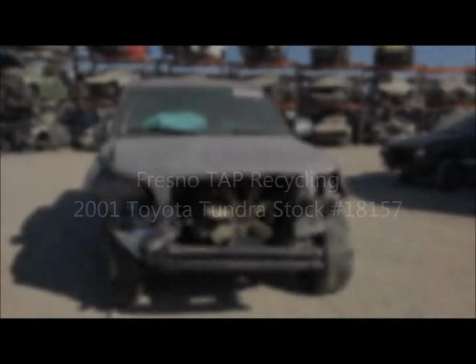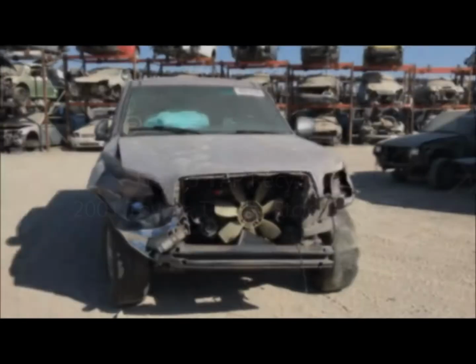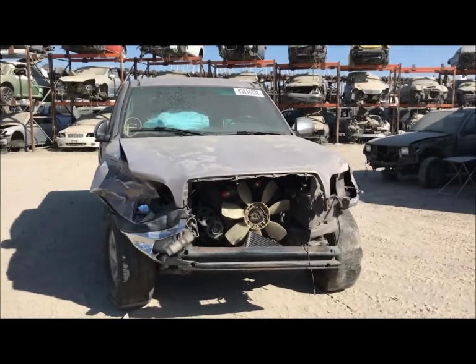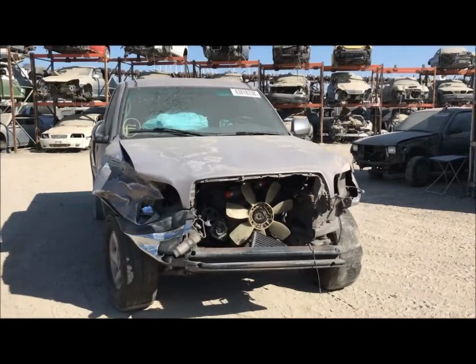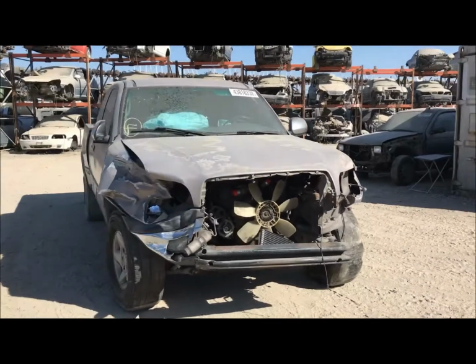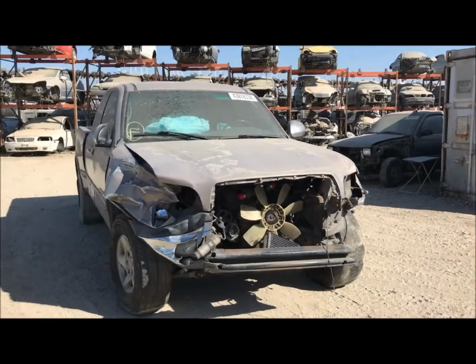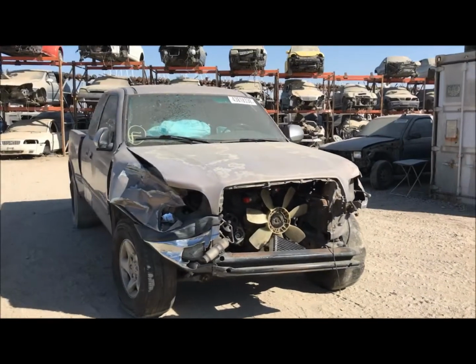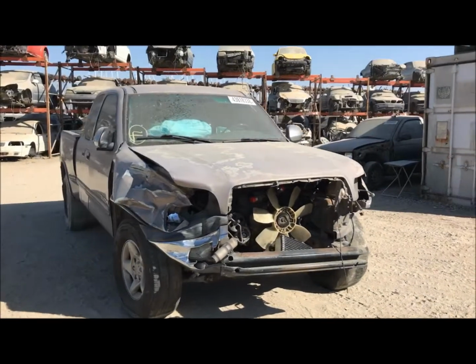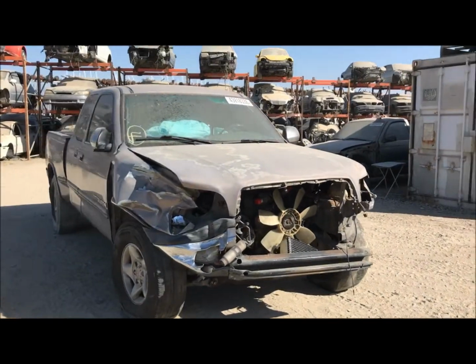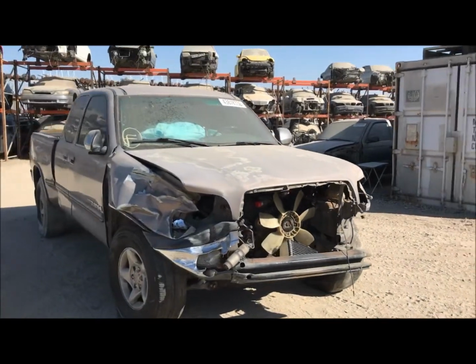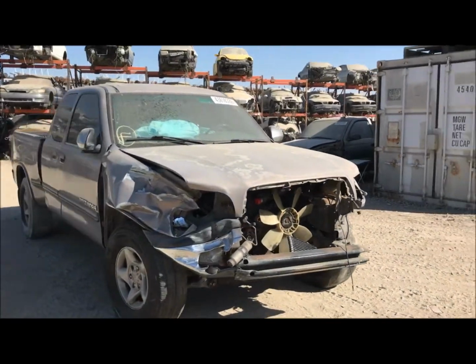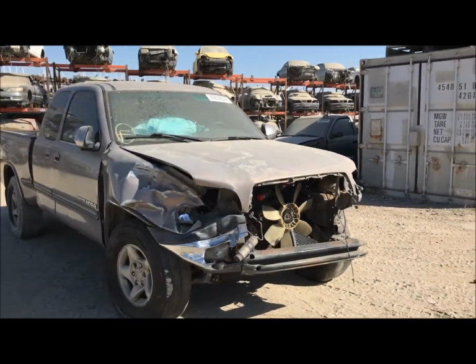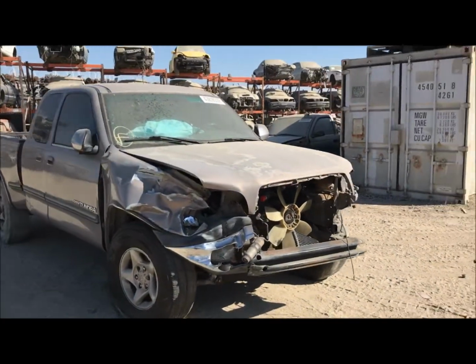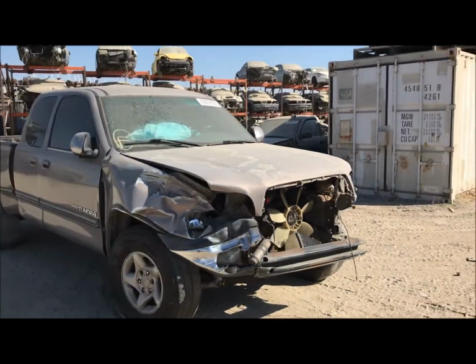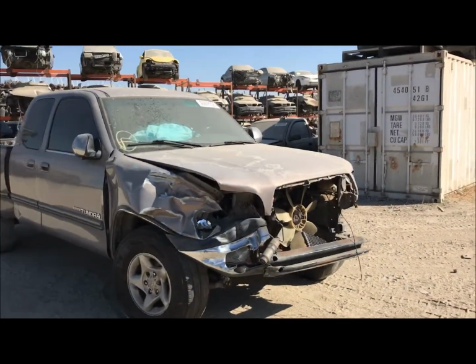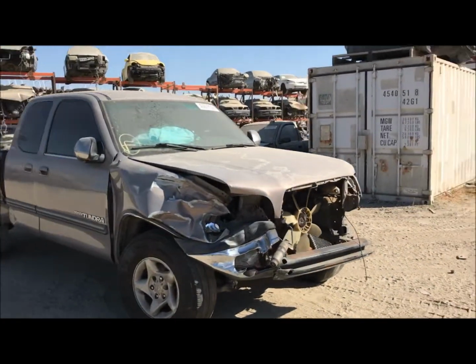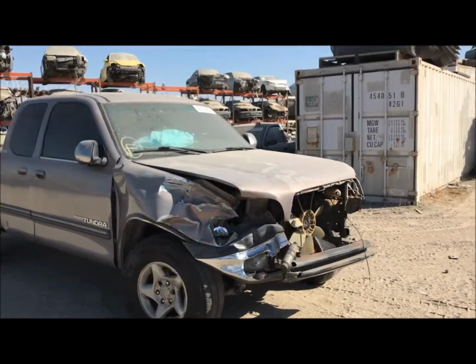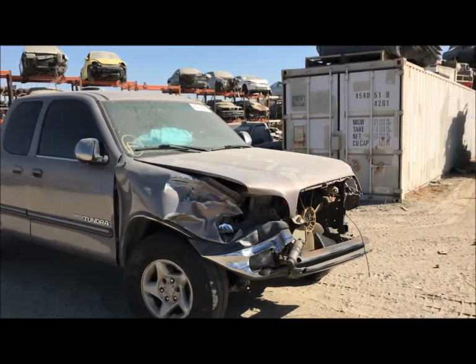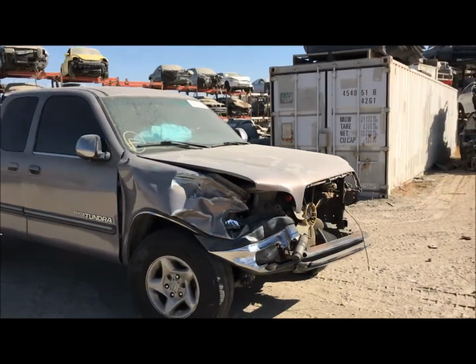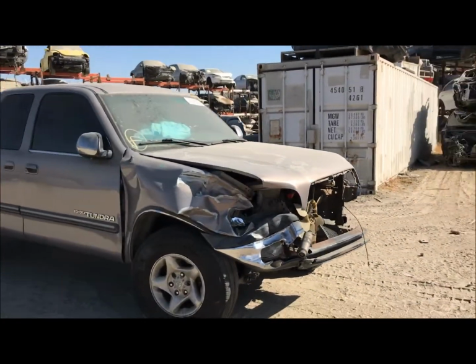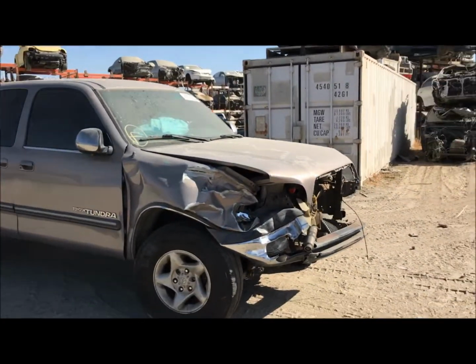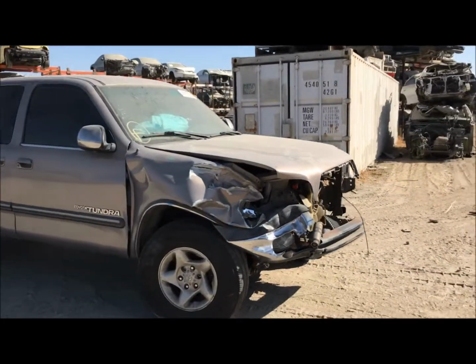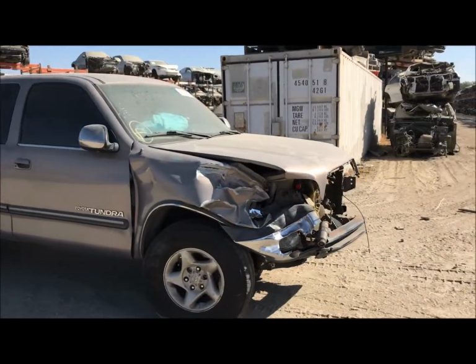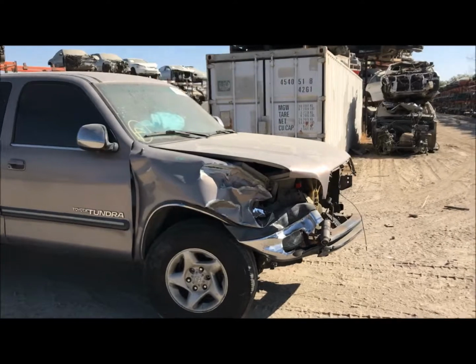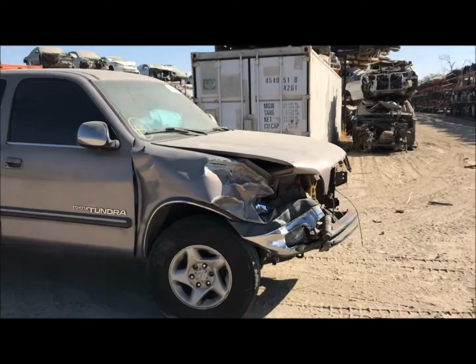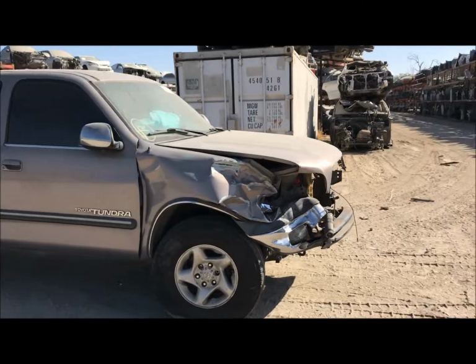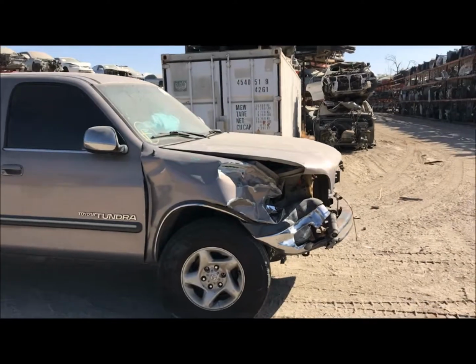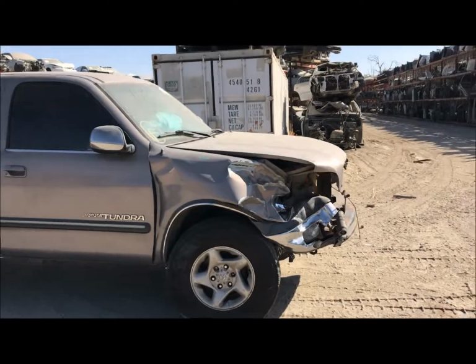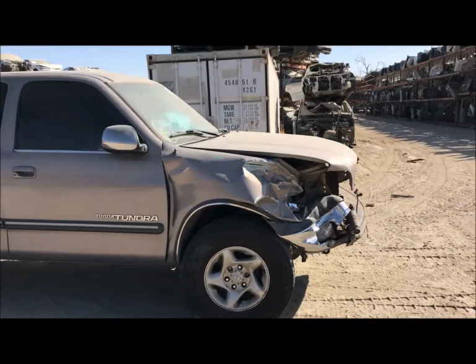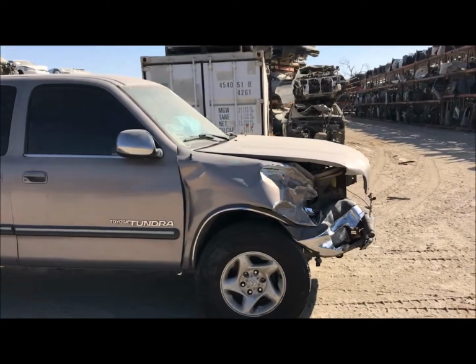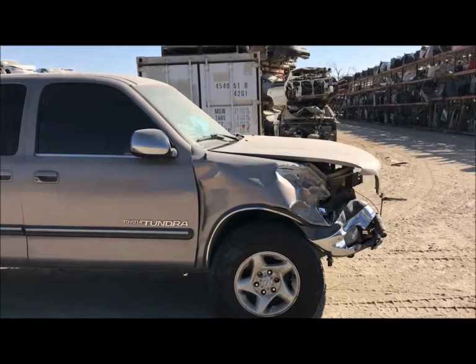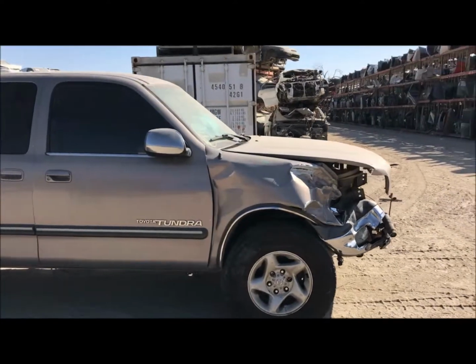Welcome to FresnoTap Recycling. Today we have a 2001 Toyota Tundra hitting the front.